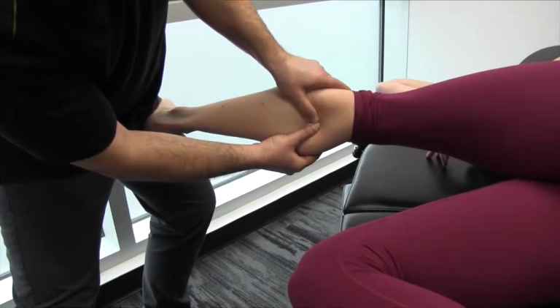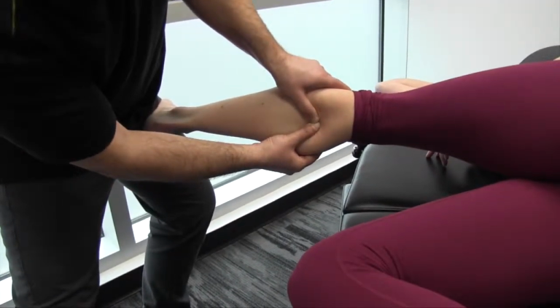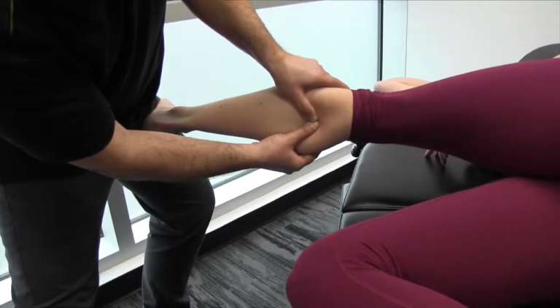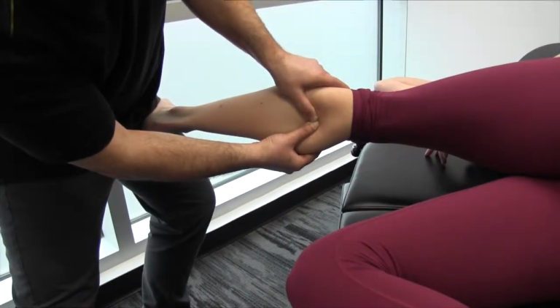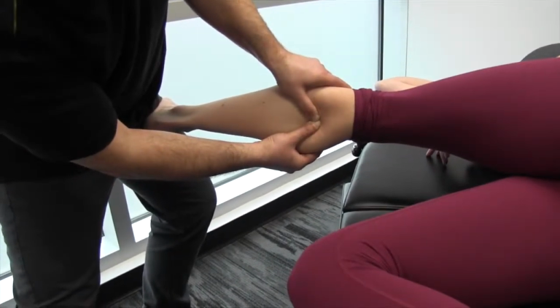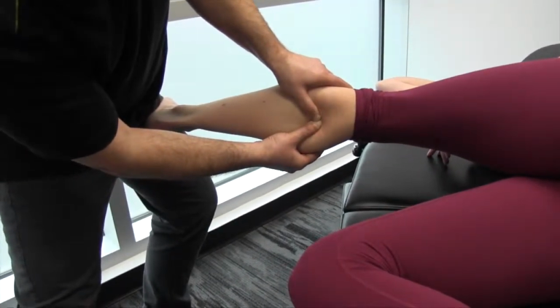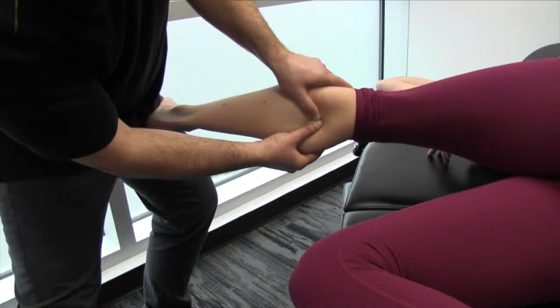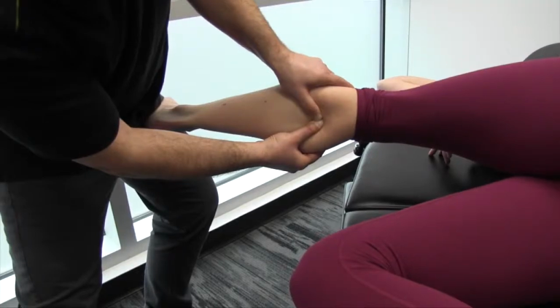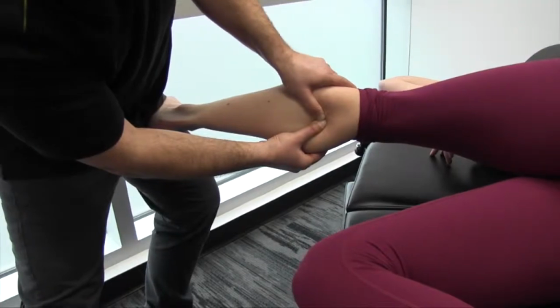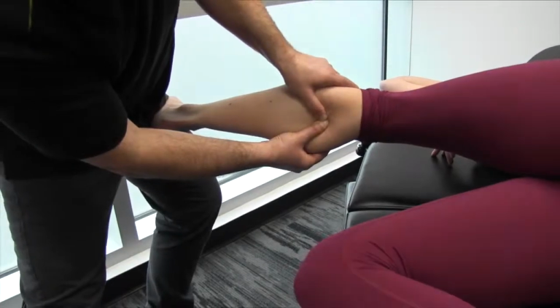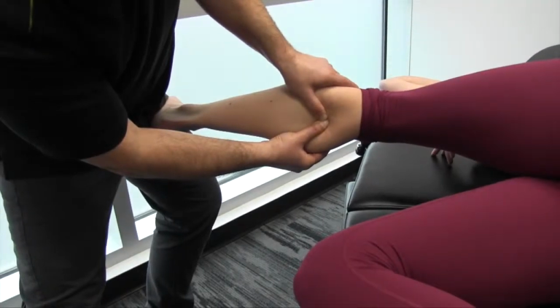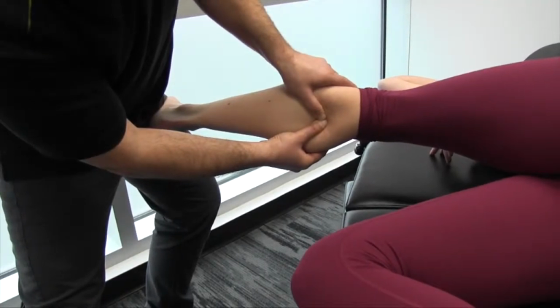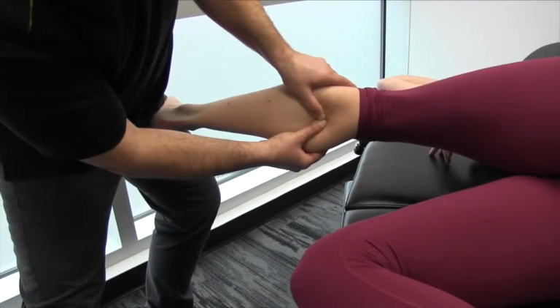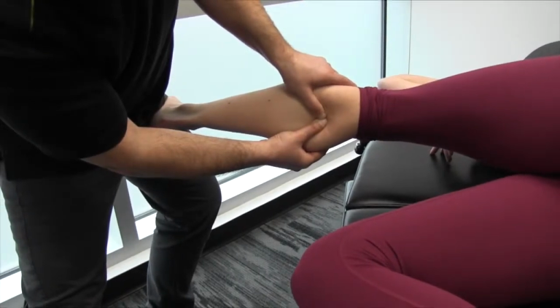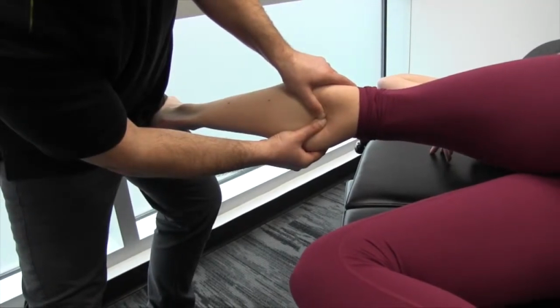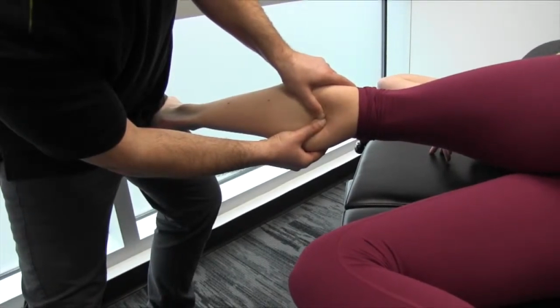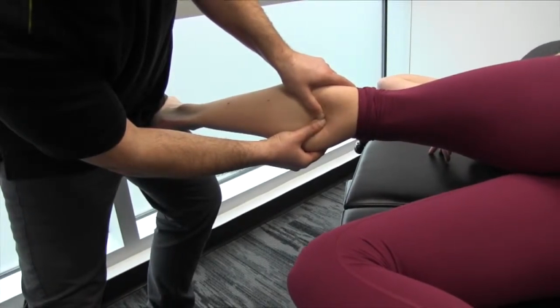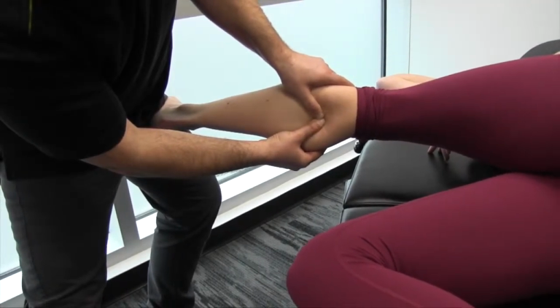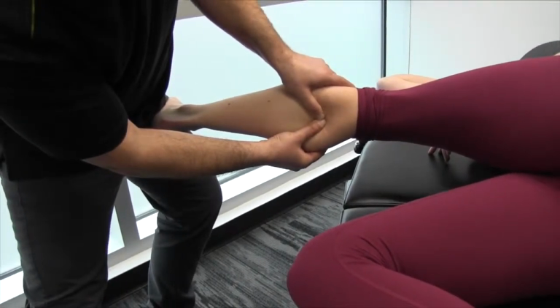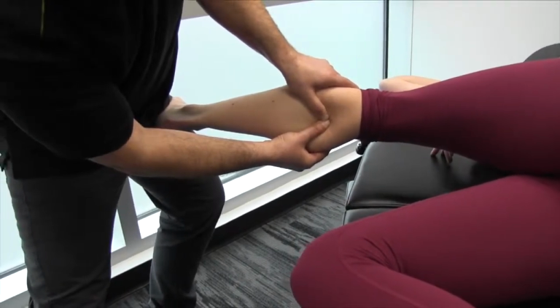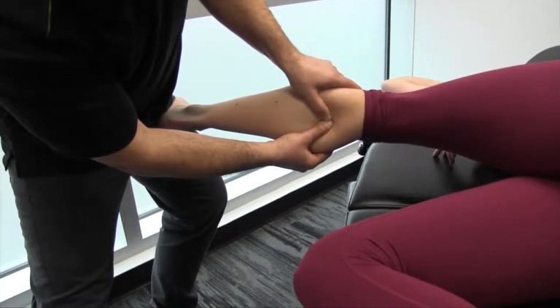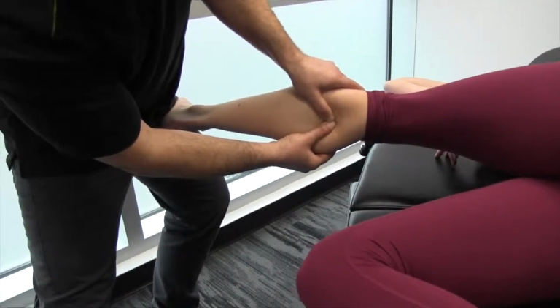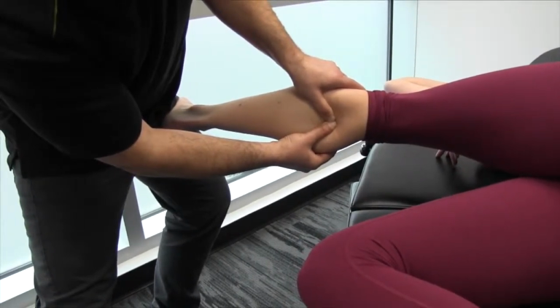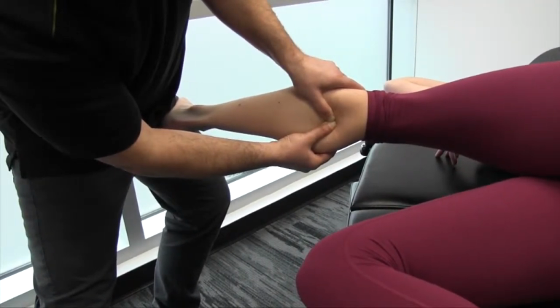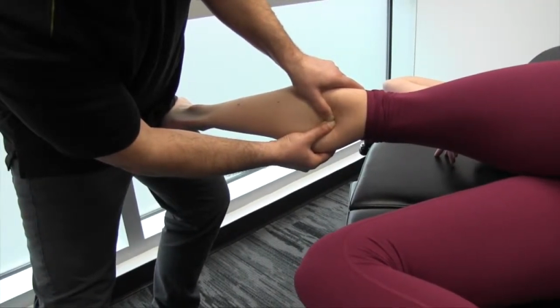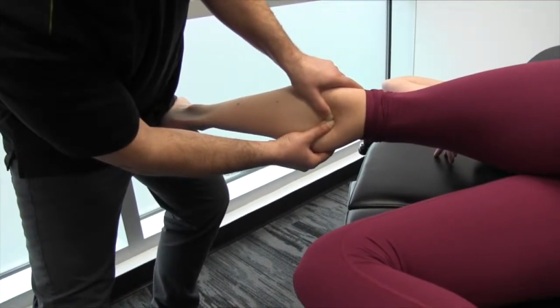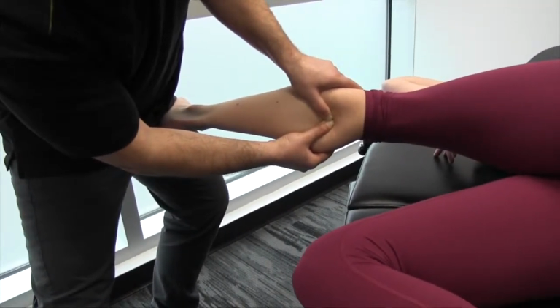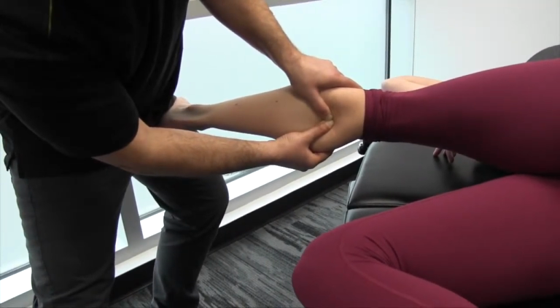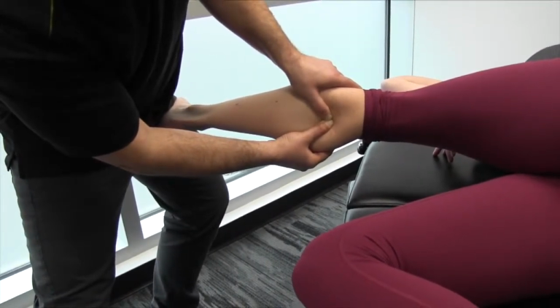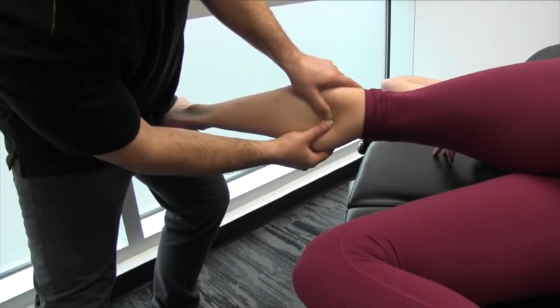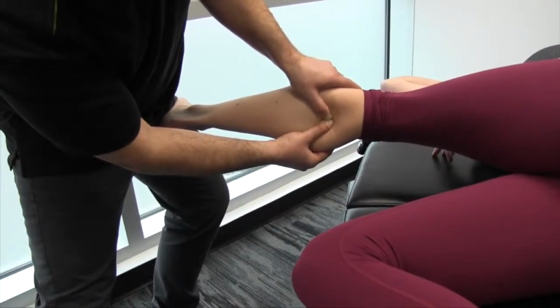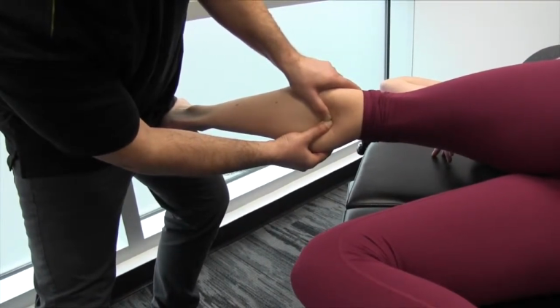It feels like a piece of — as Brian often says — linguine. Al dente linguine.